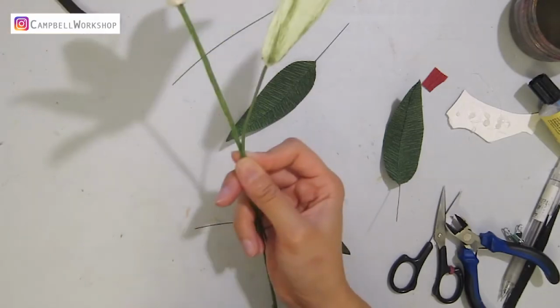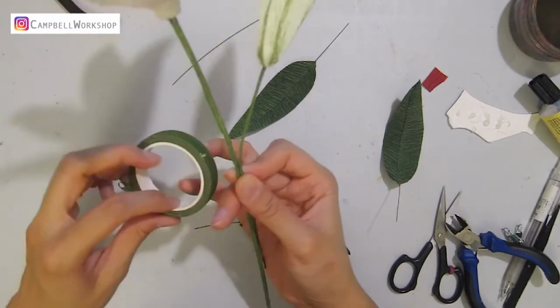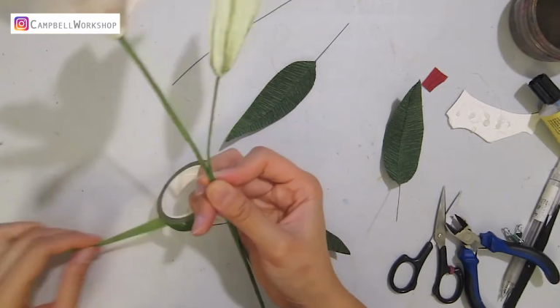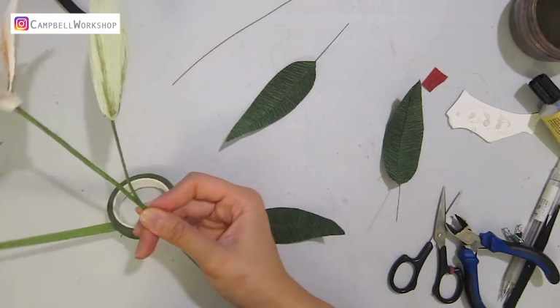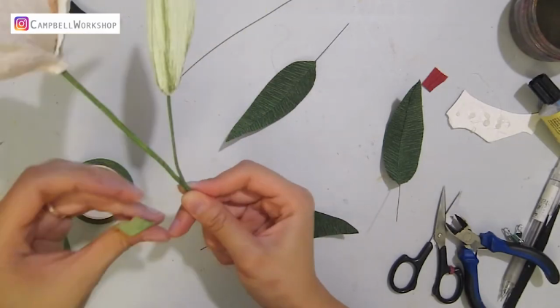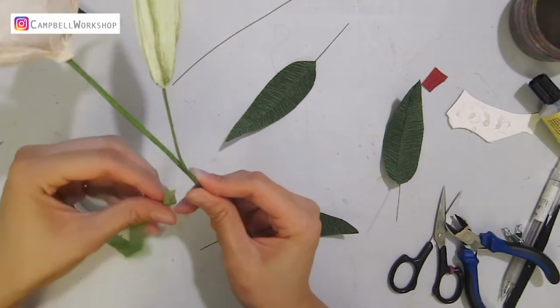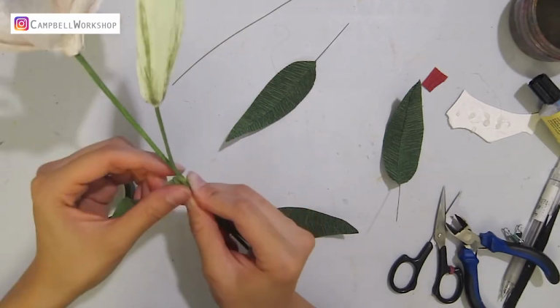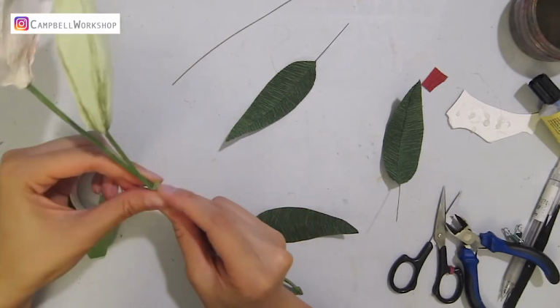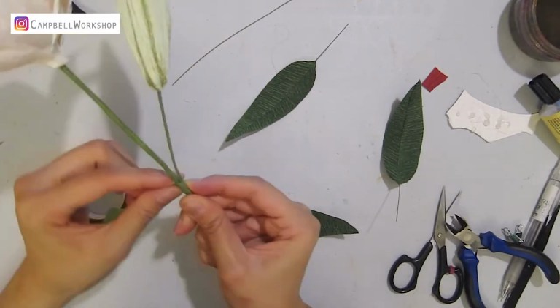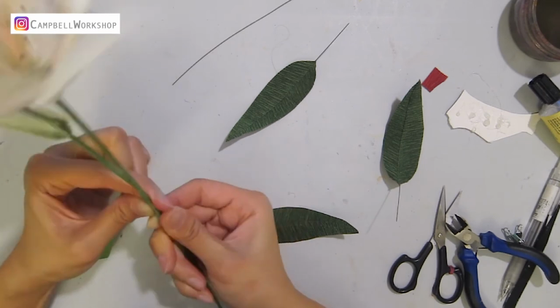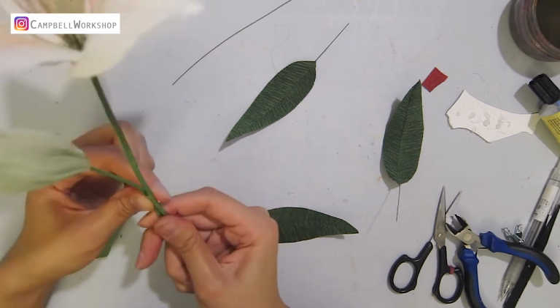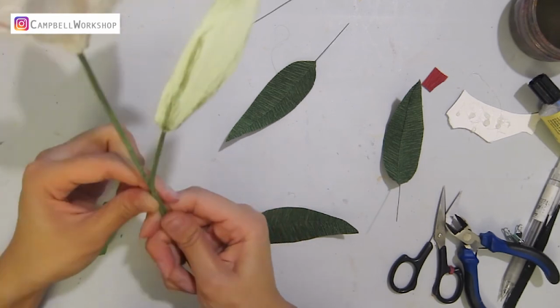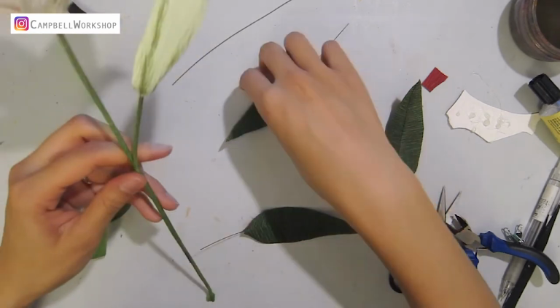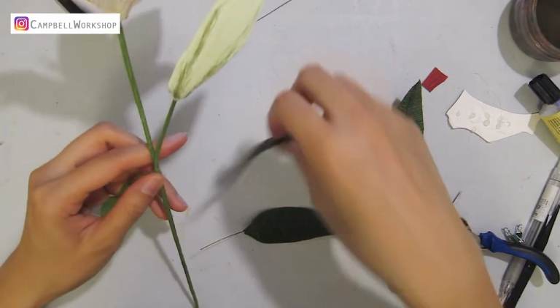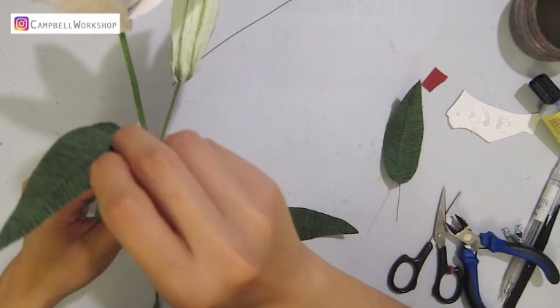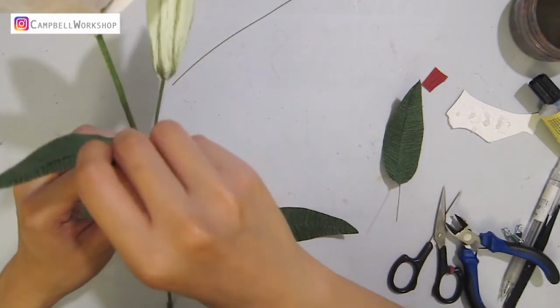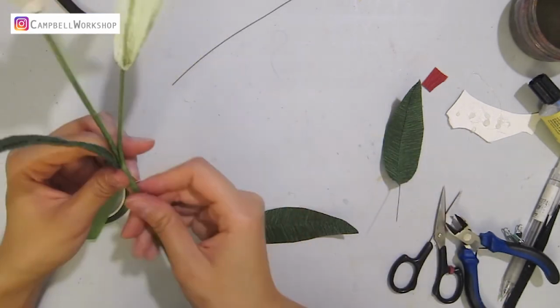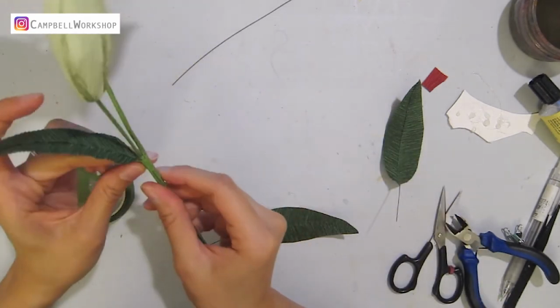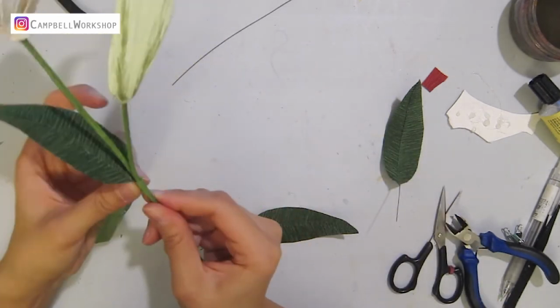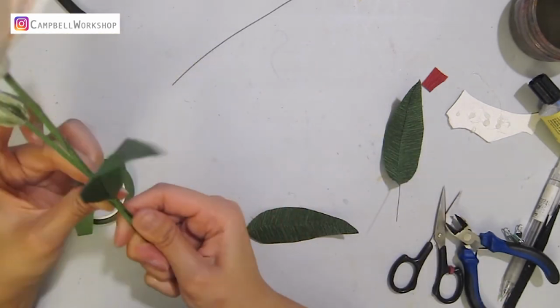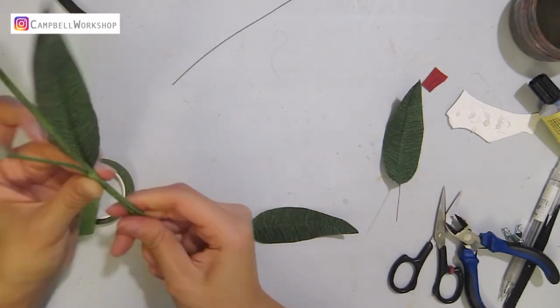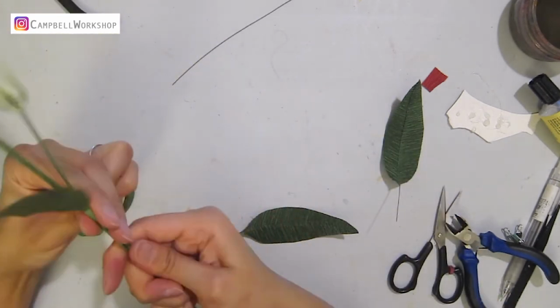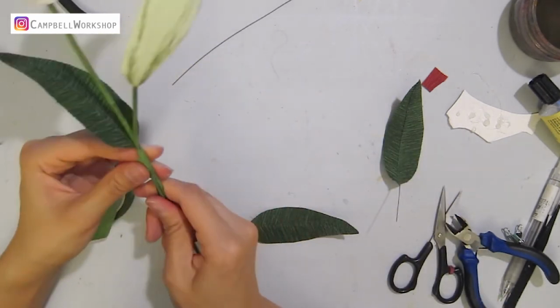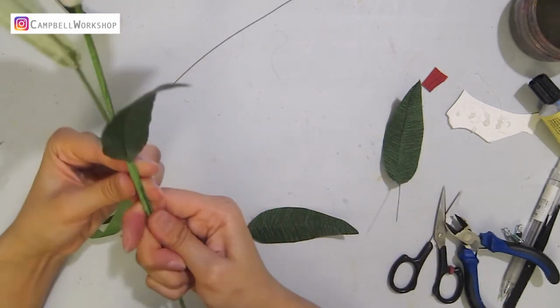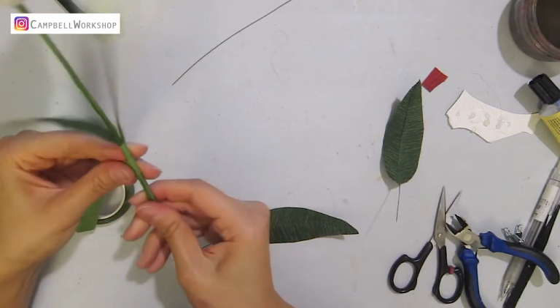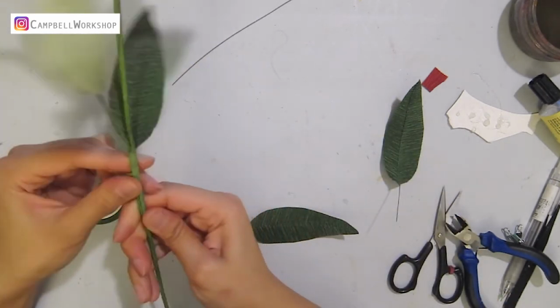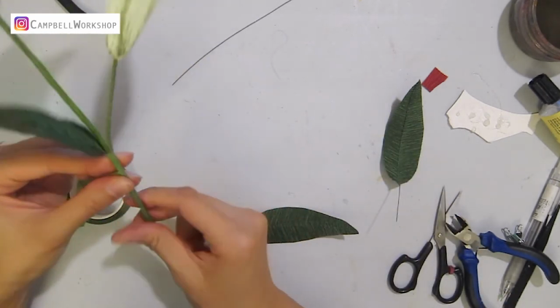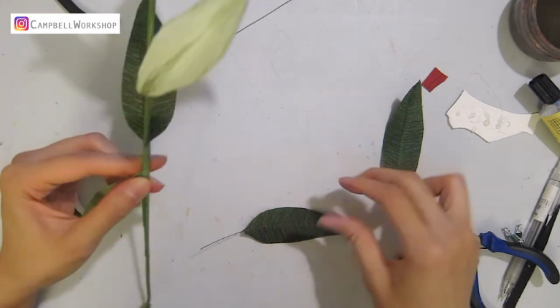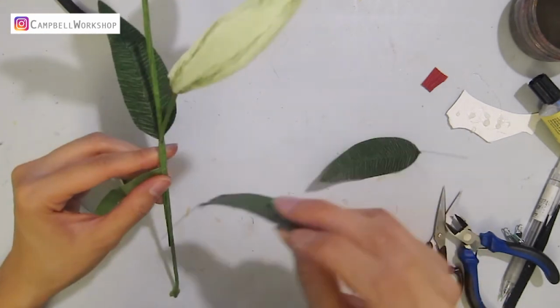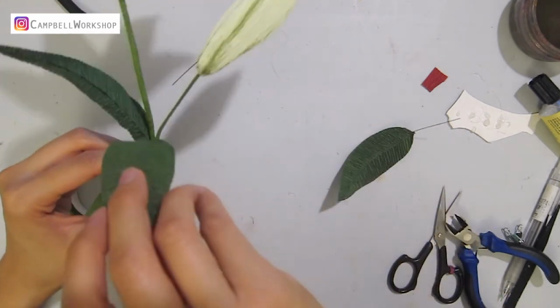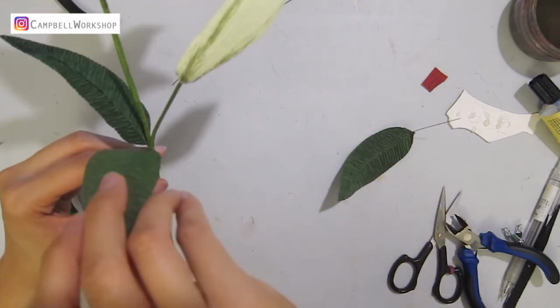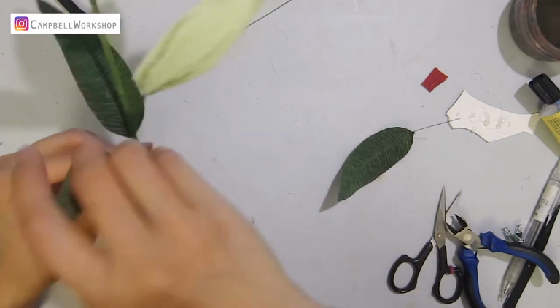Finally, we just need to wrap all the elements together with some flower tape. Then we're done.